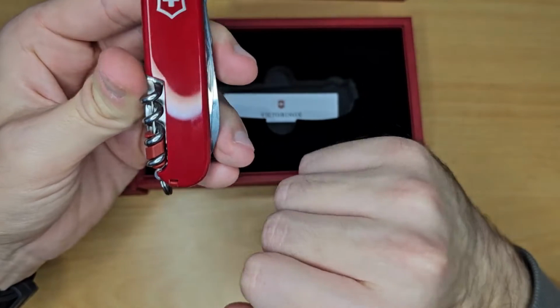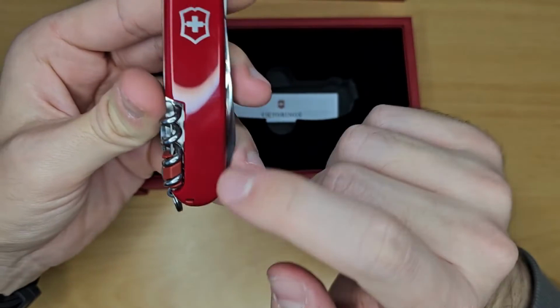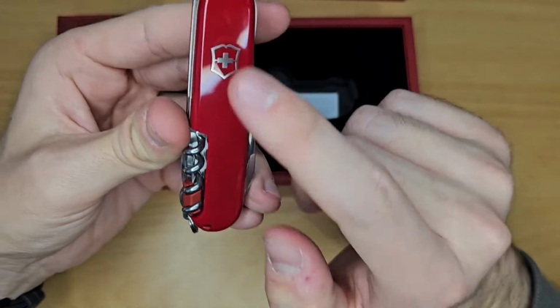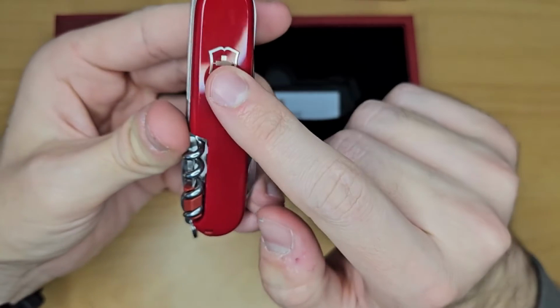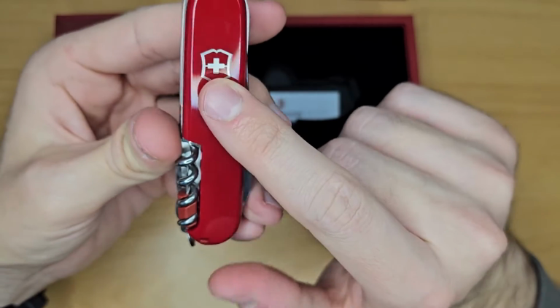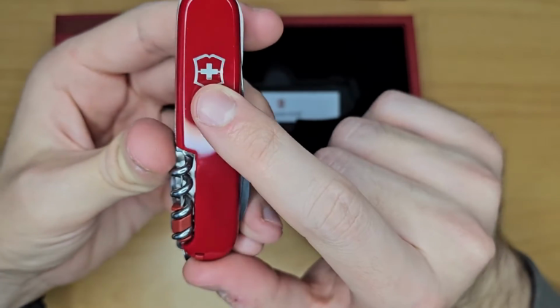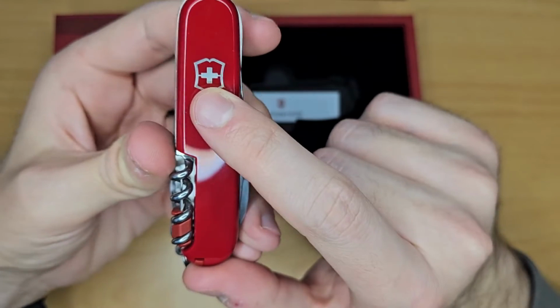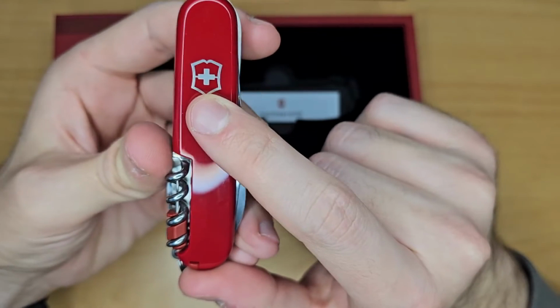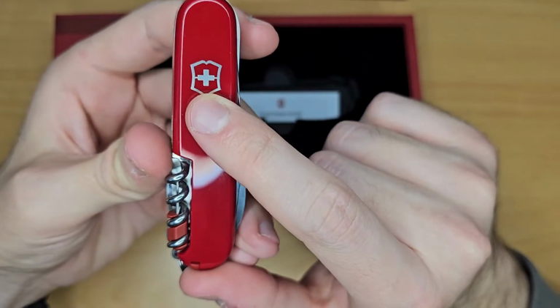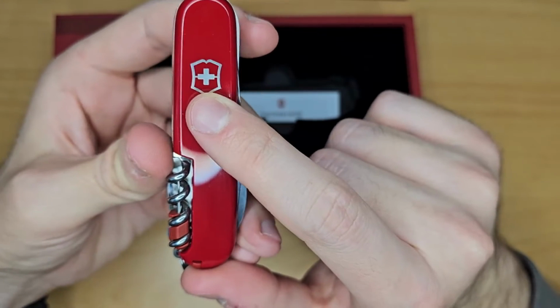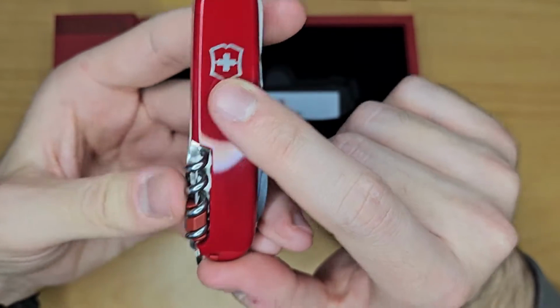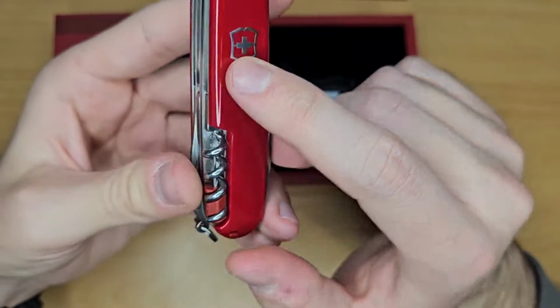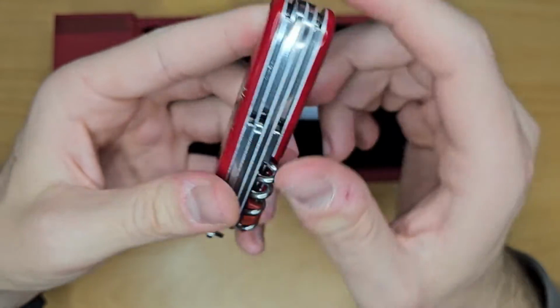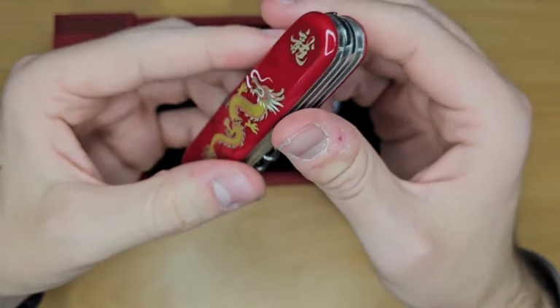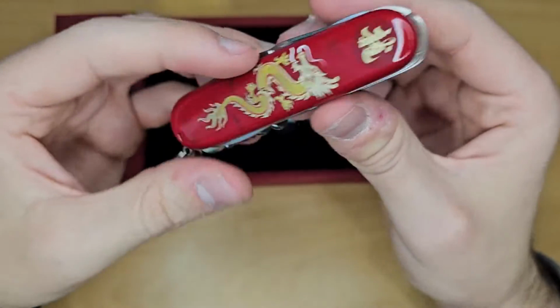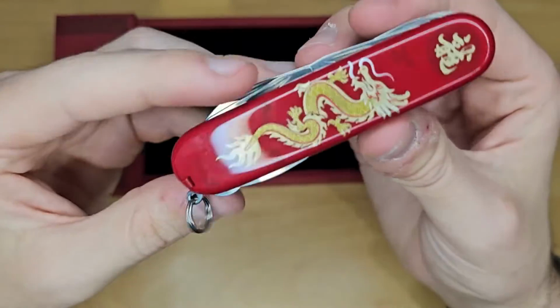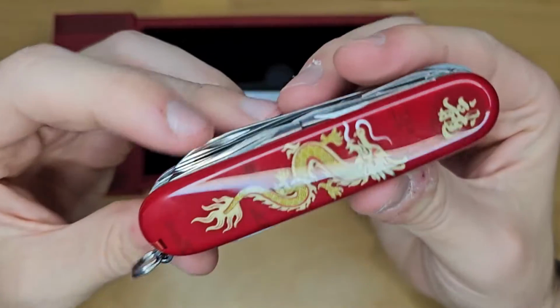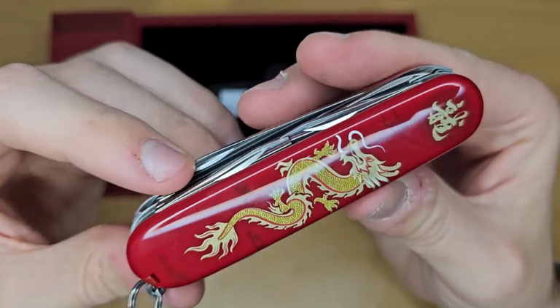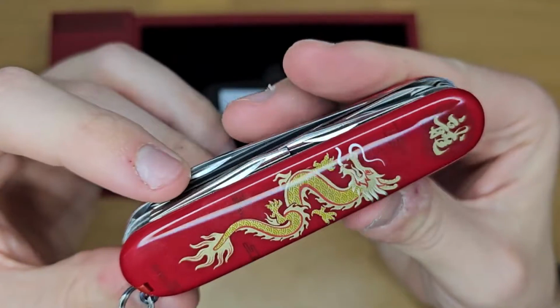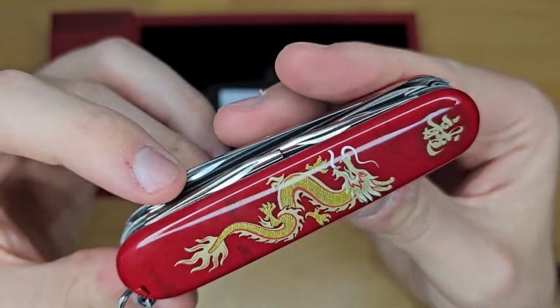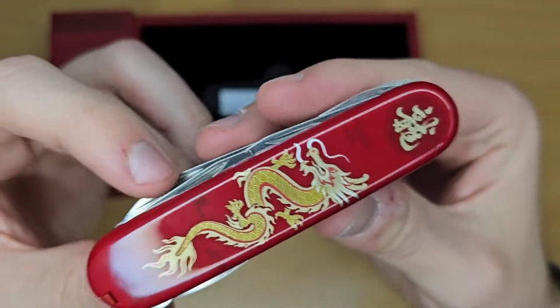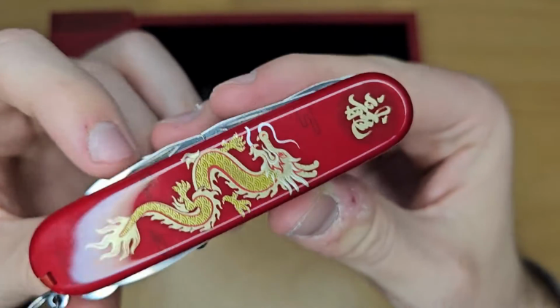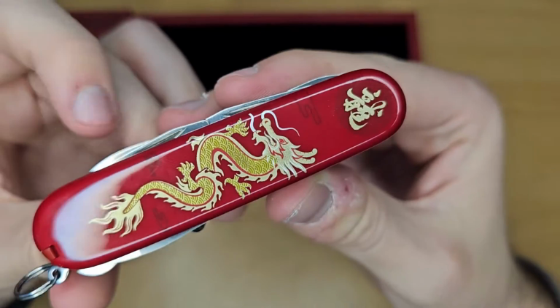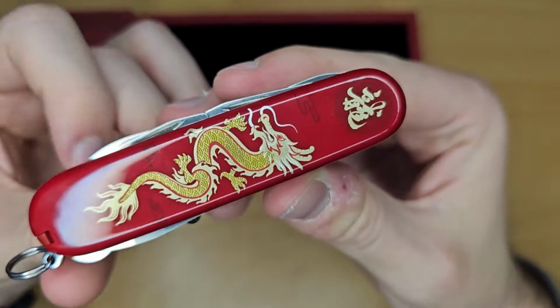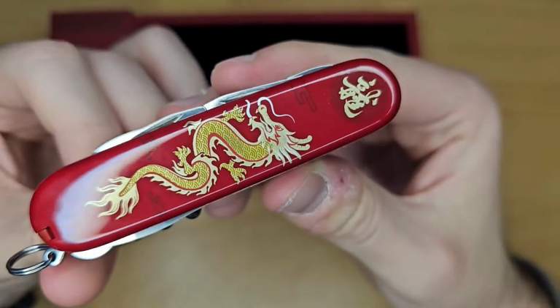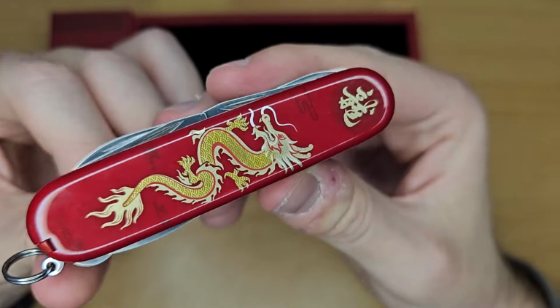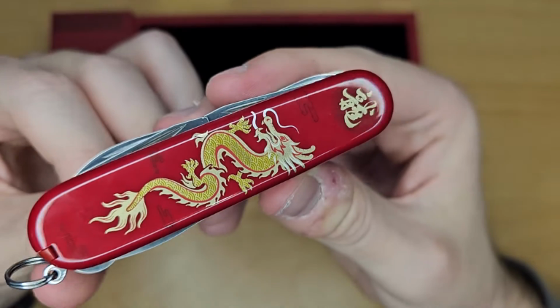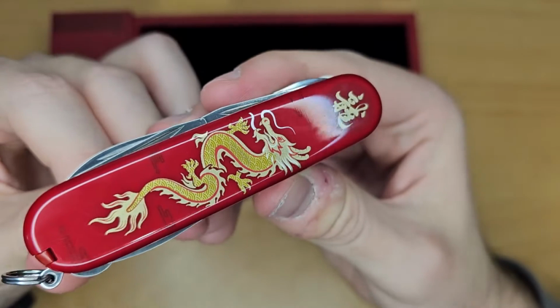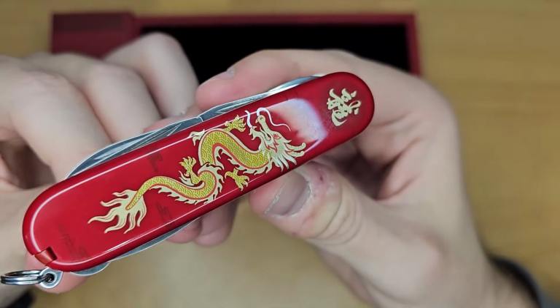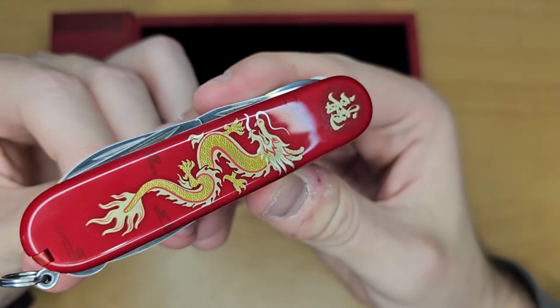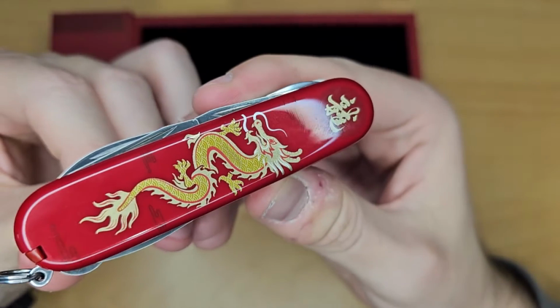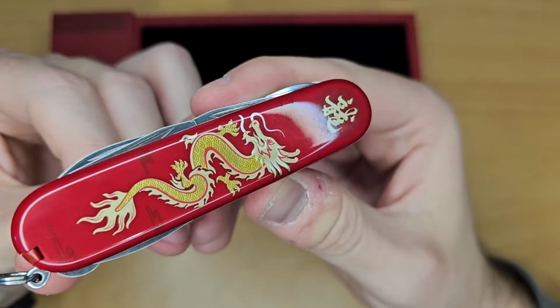Victorinox logo is at the back. At the front, we have this beautiful dragon.